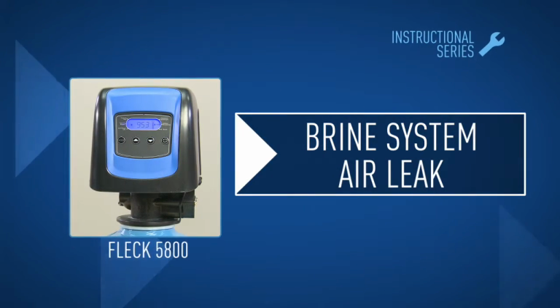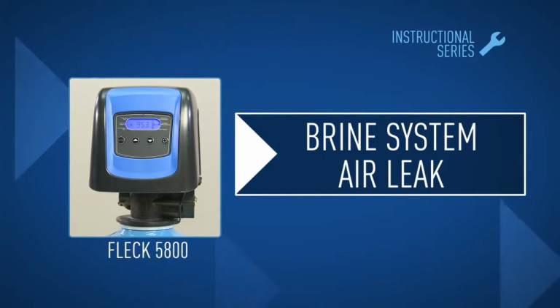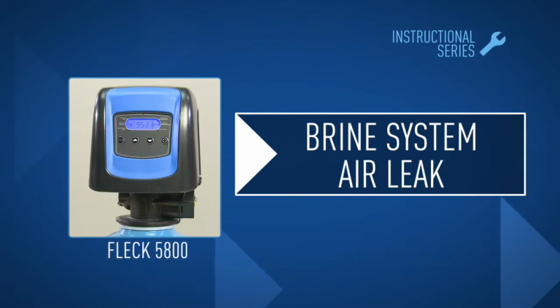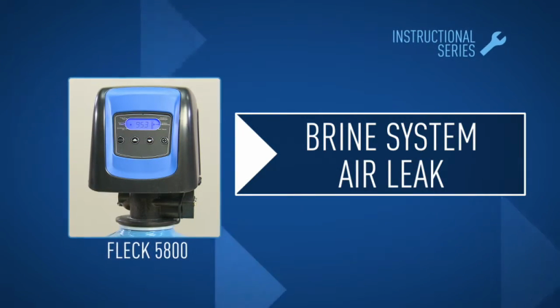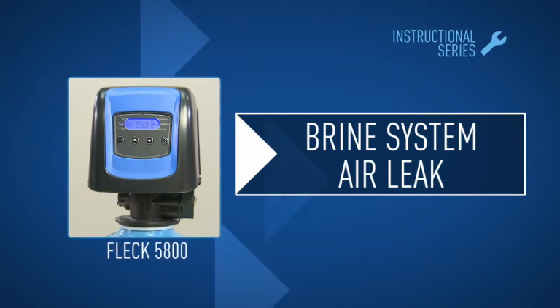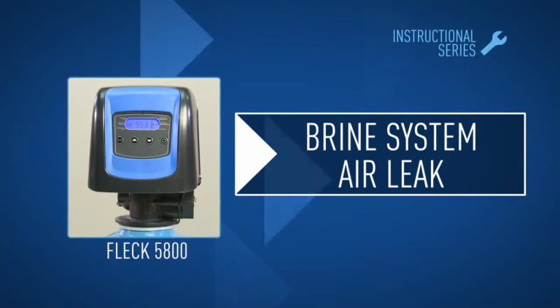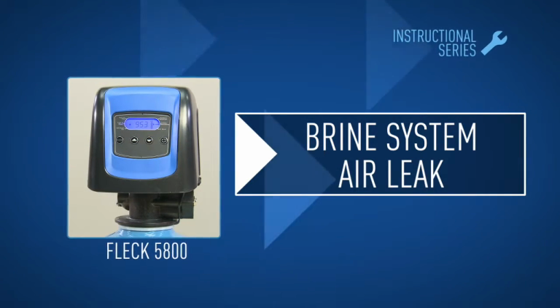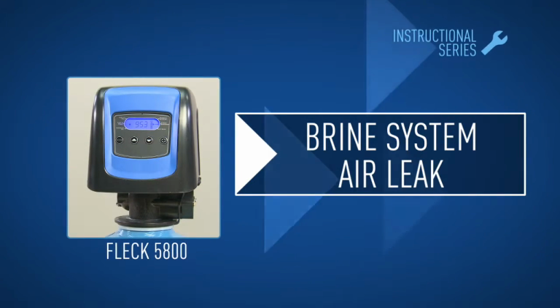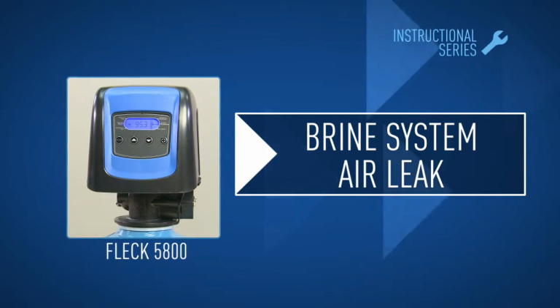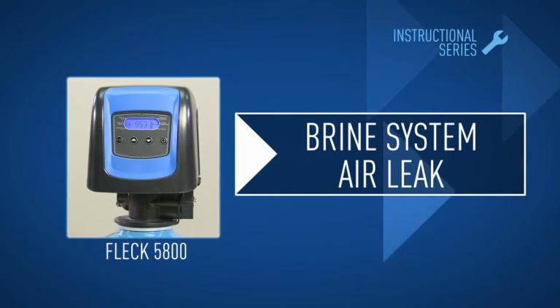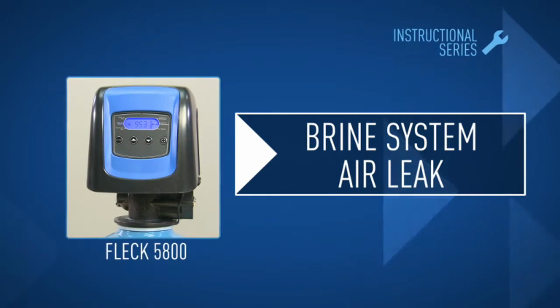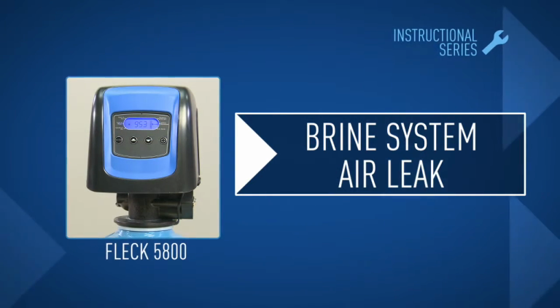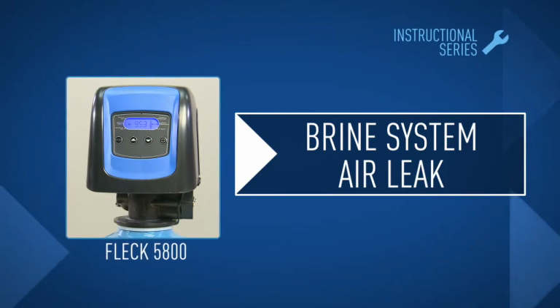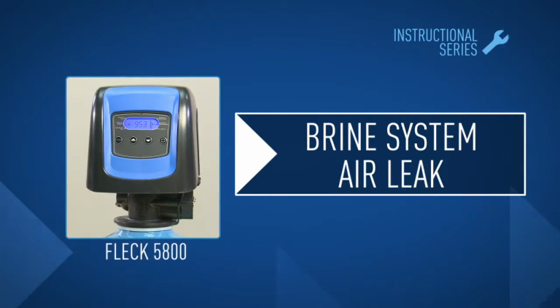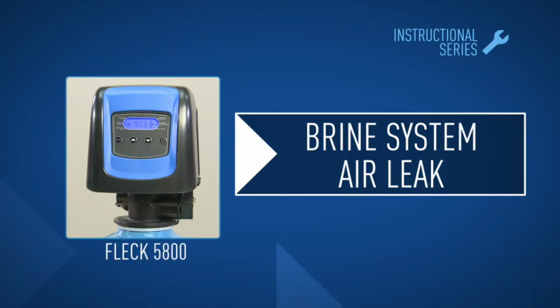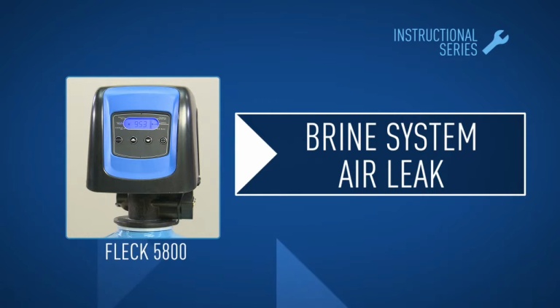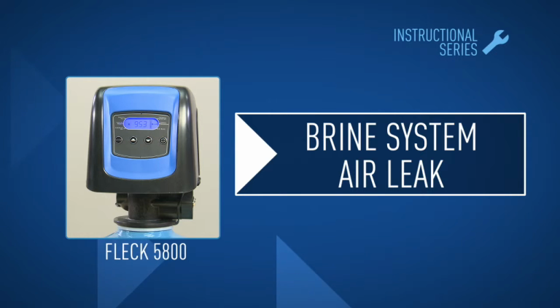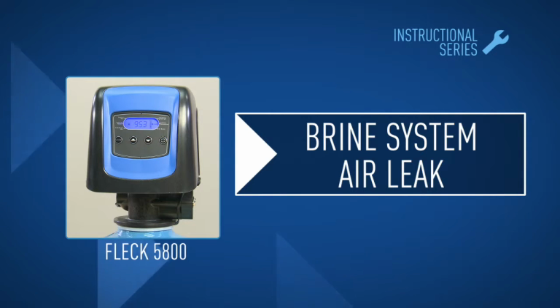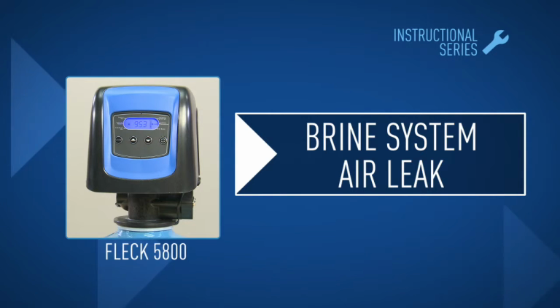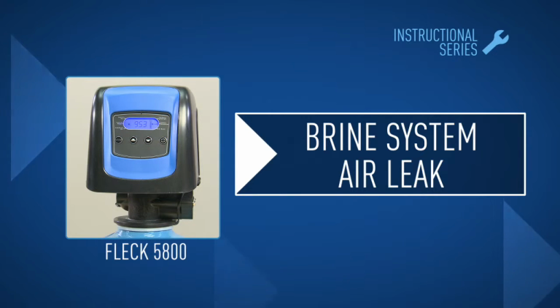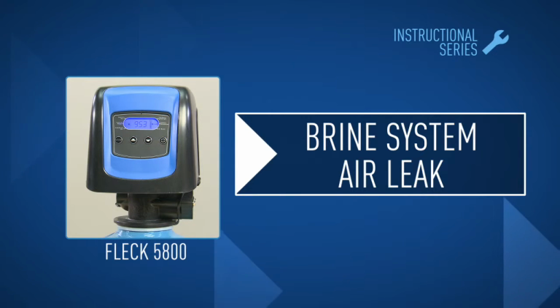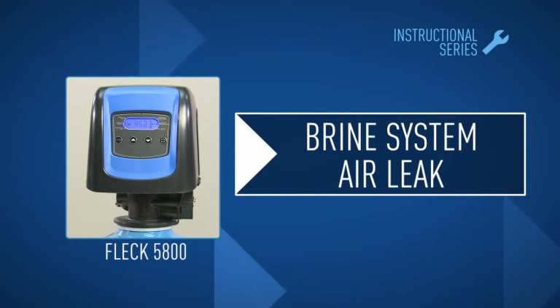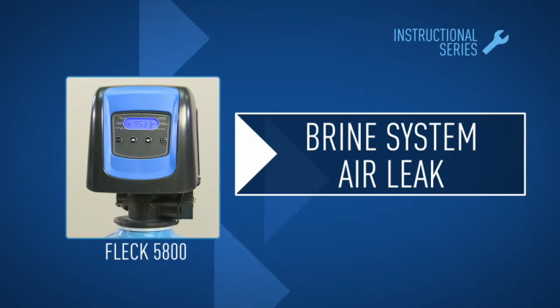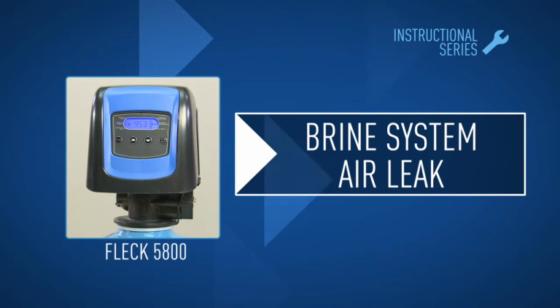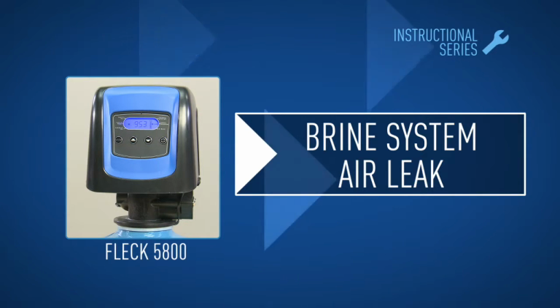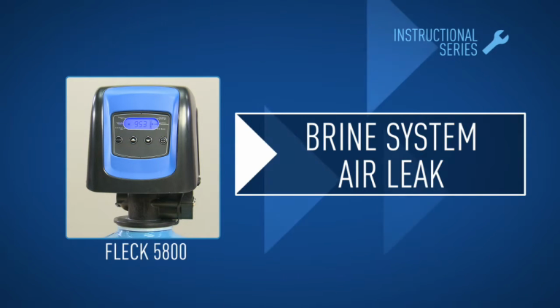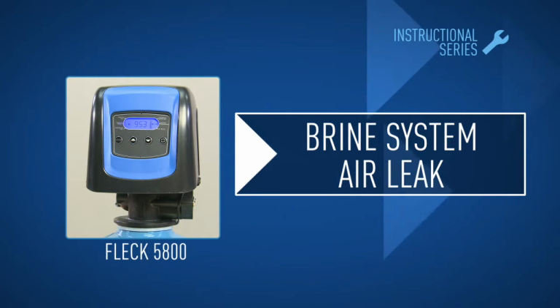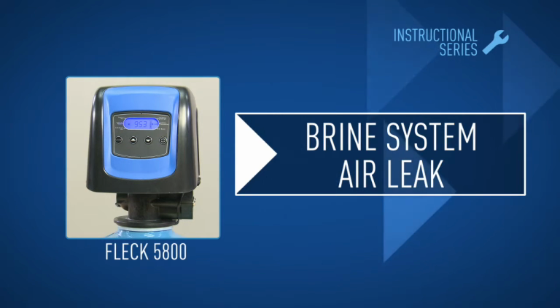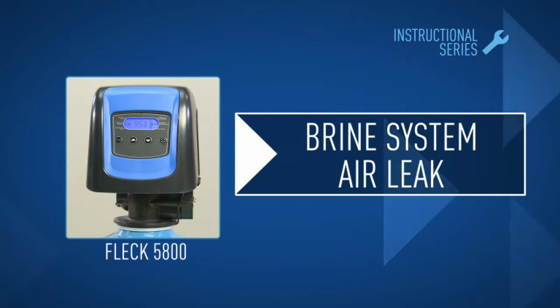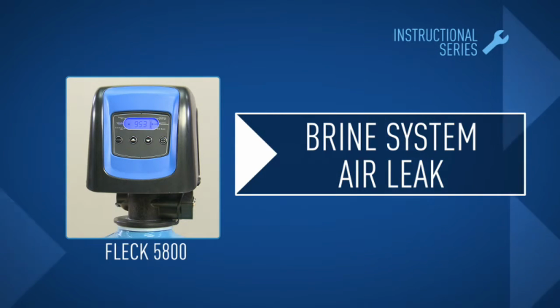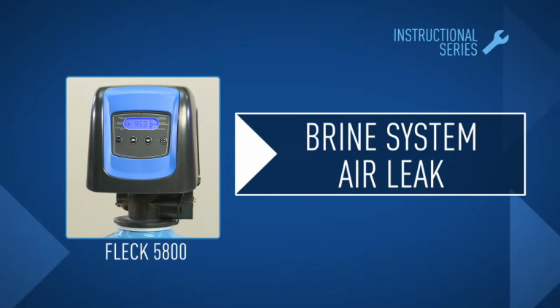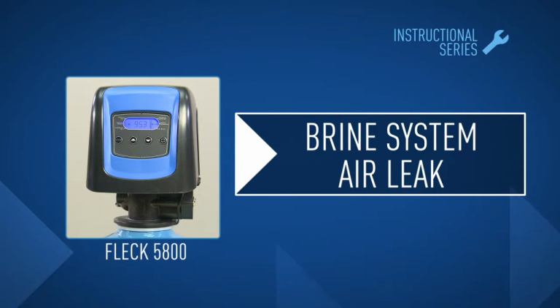In this module we'll check for air entering a brine system and how to tighten or replace a damaged fitting or hose.